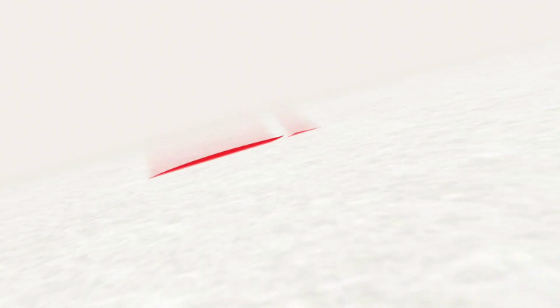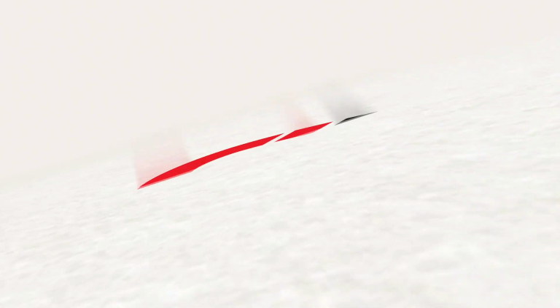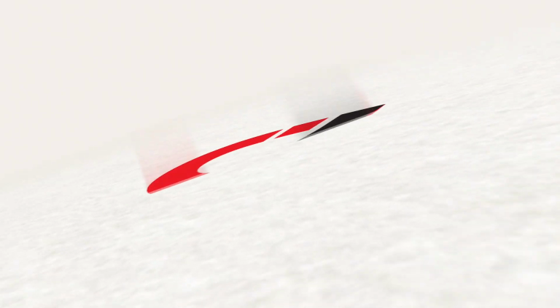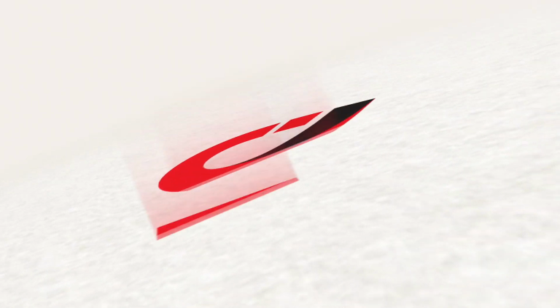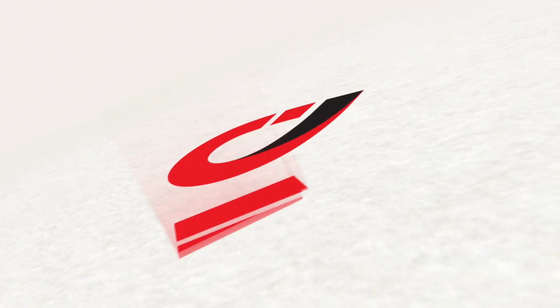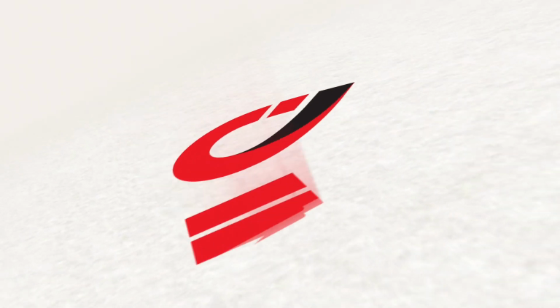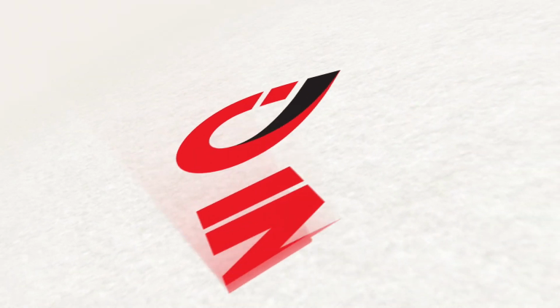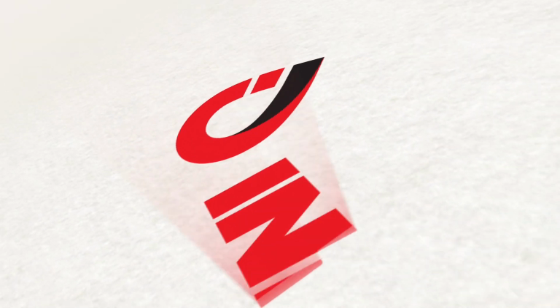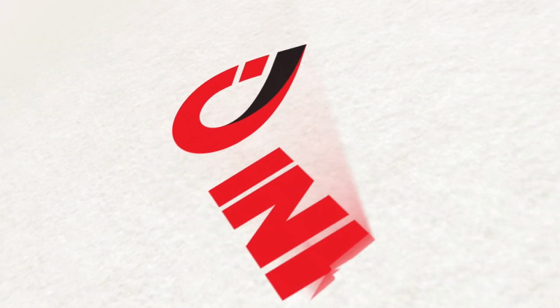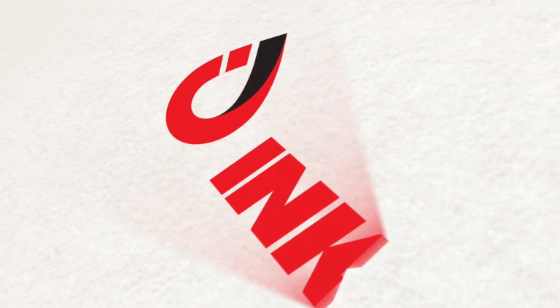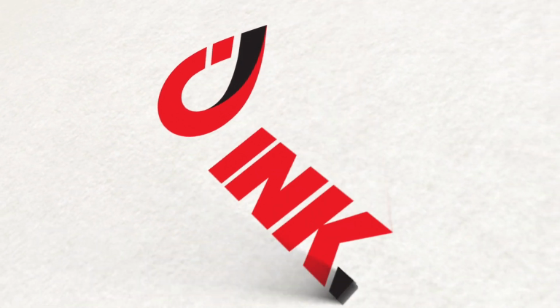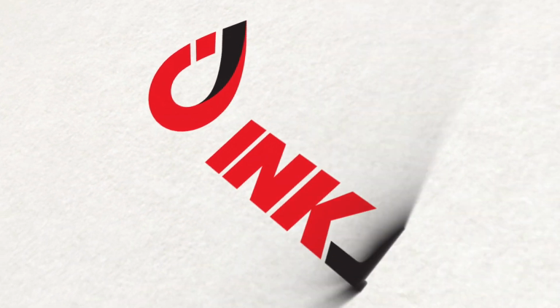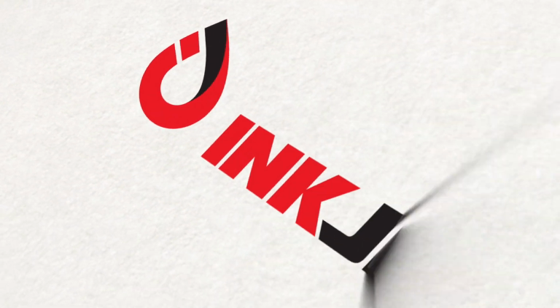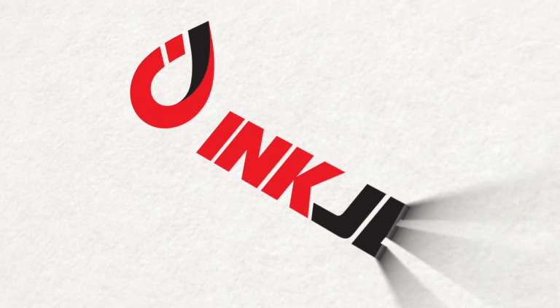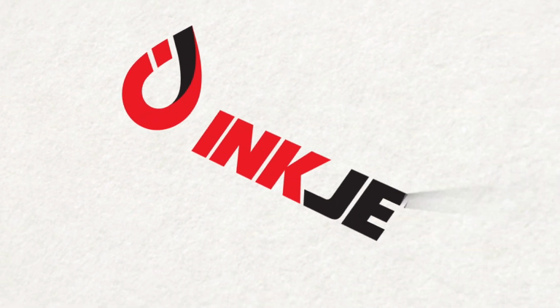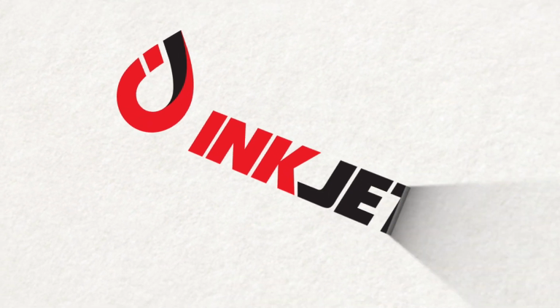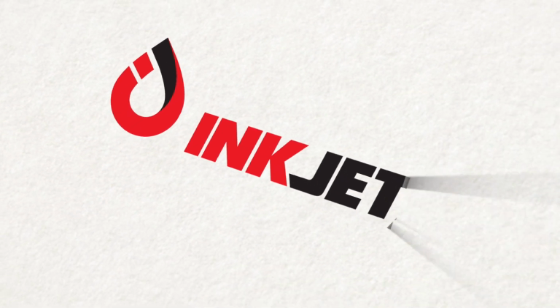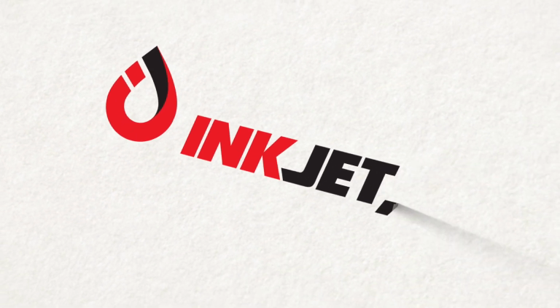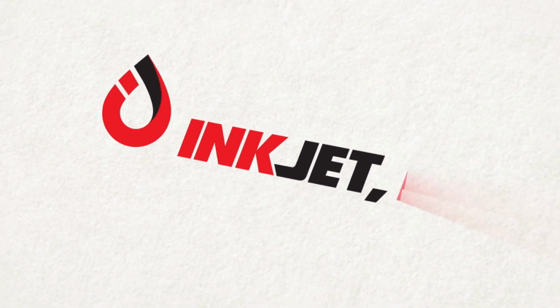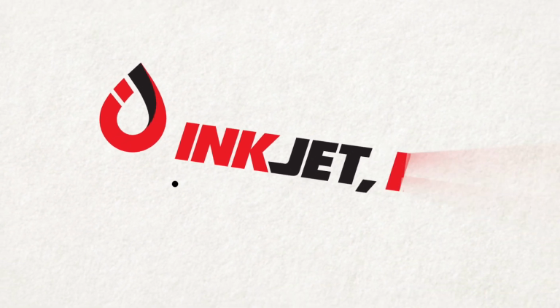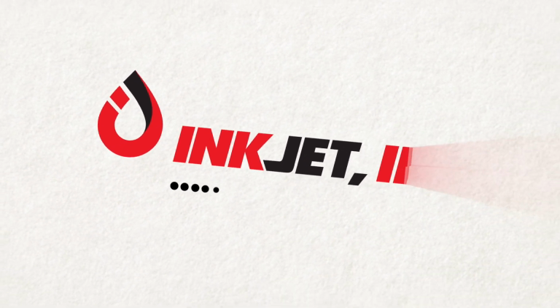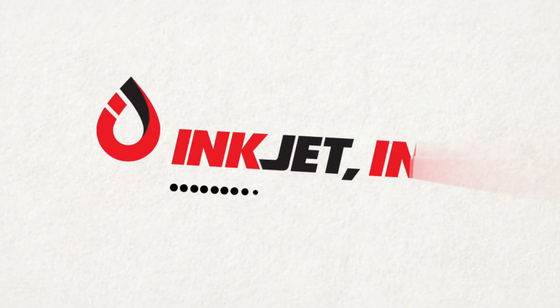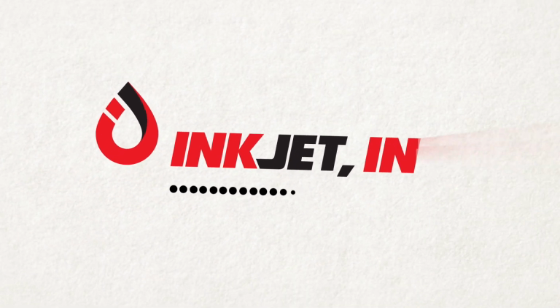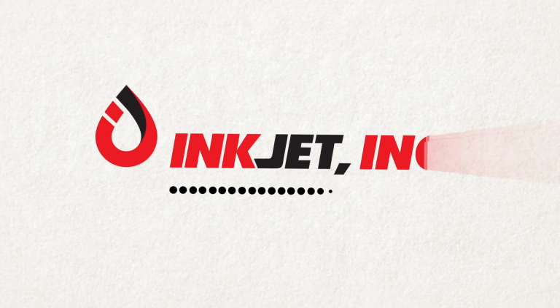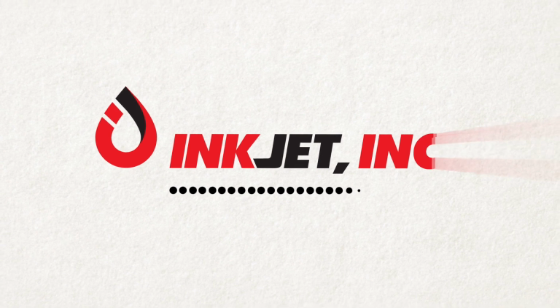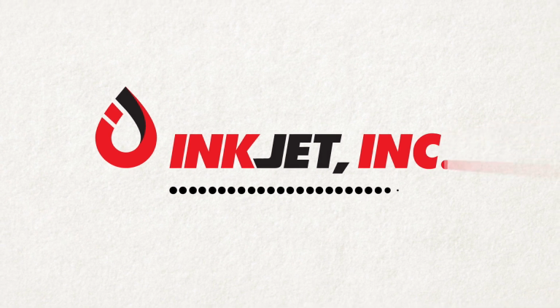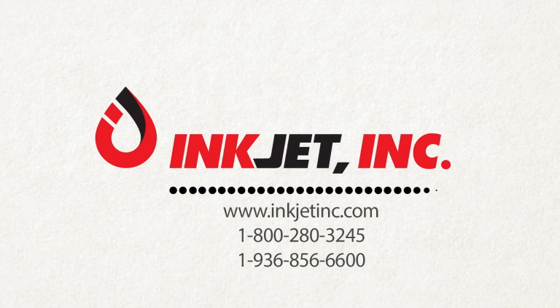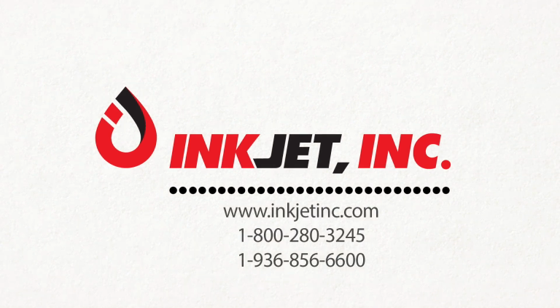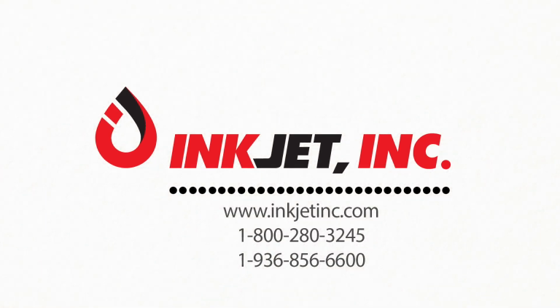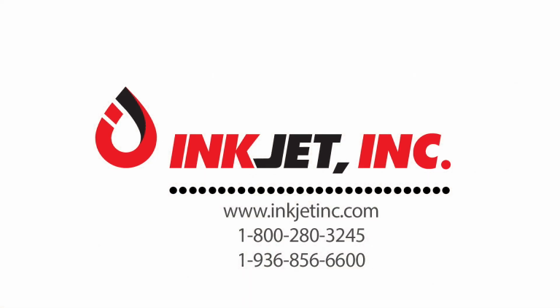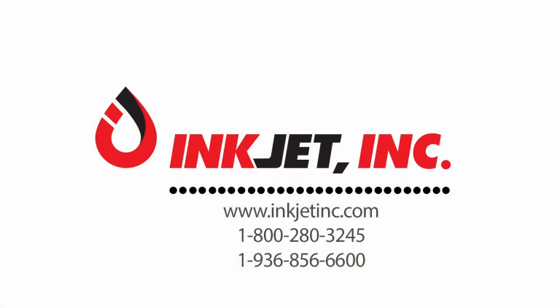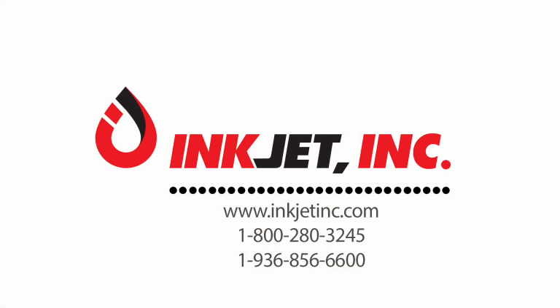Go pro and save. Contact Inkjet, Inc. today for a free consultation.